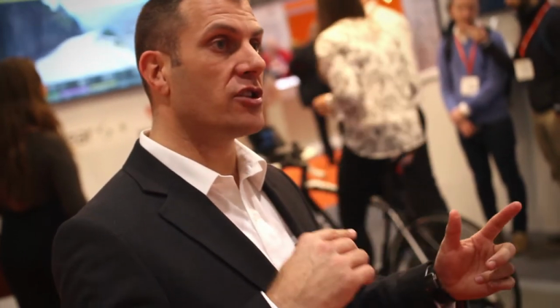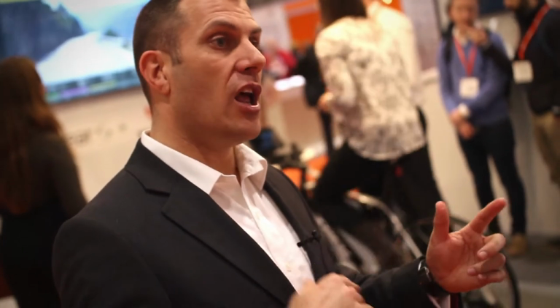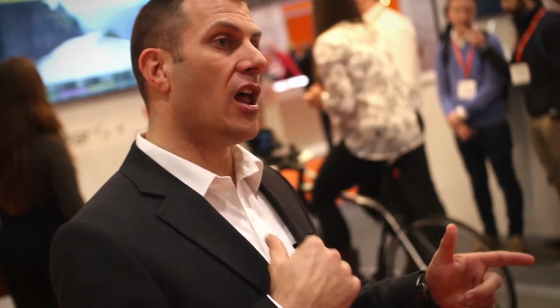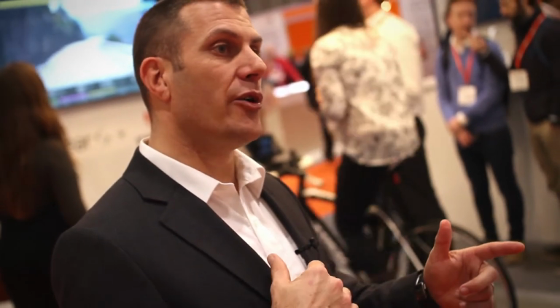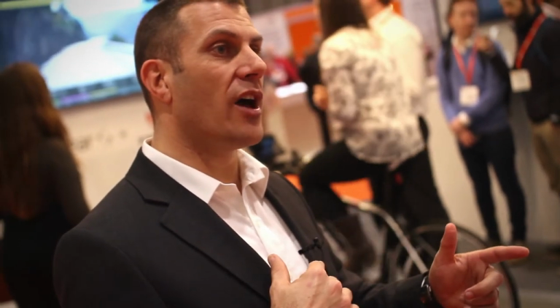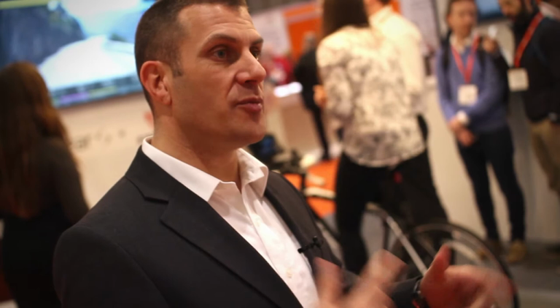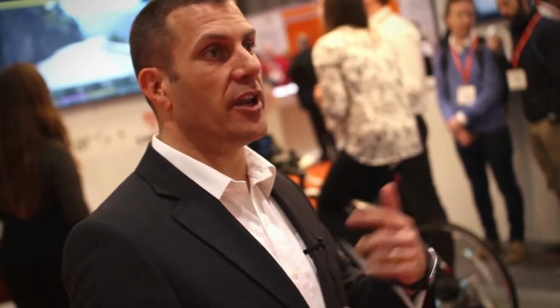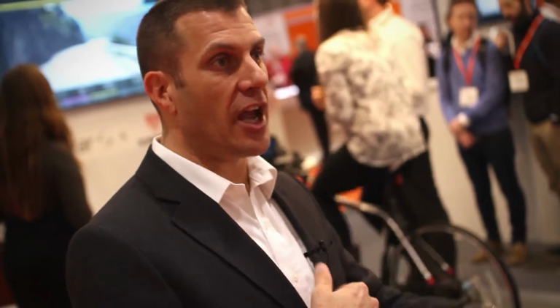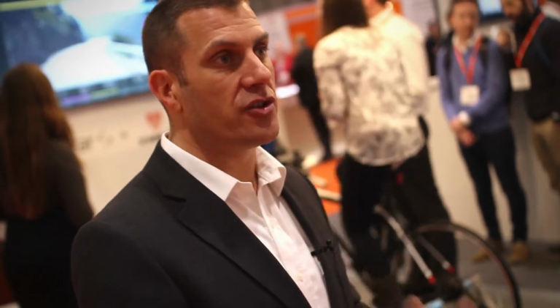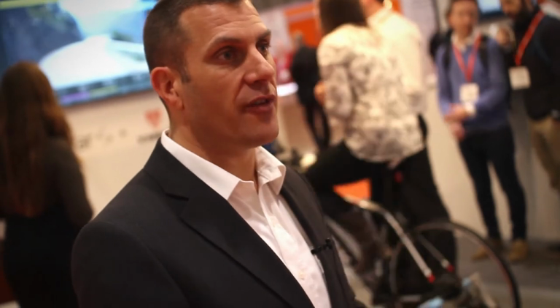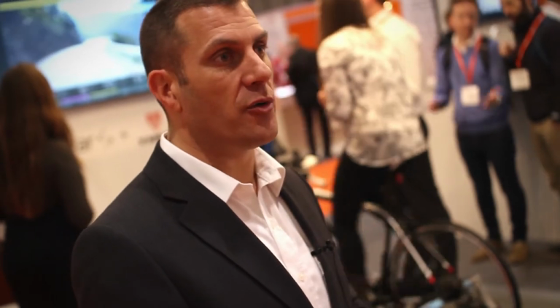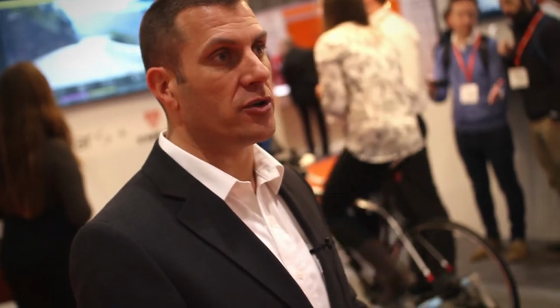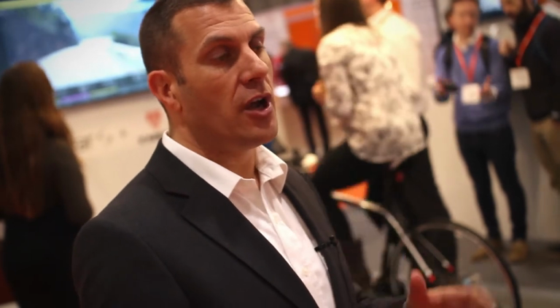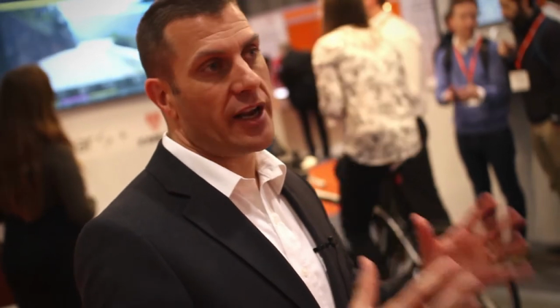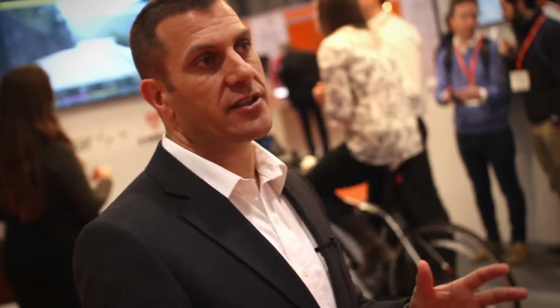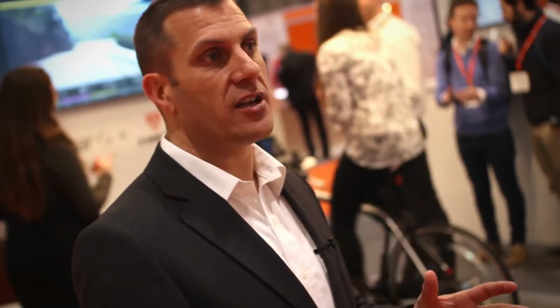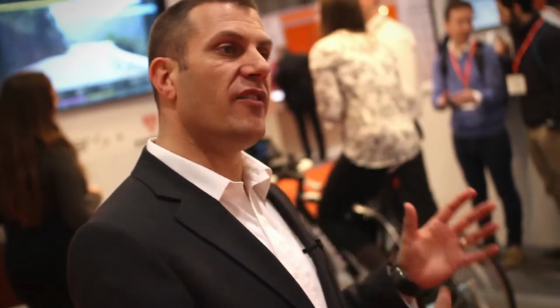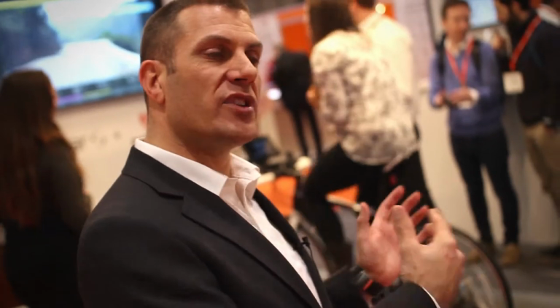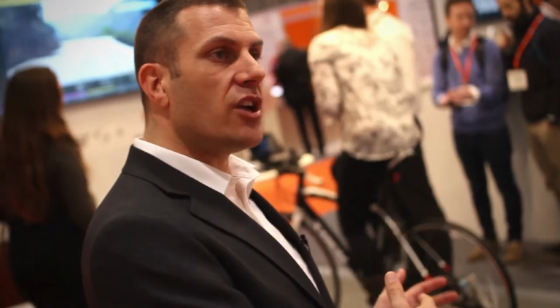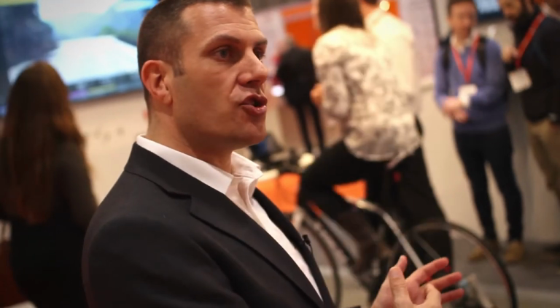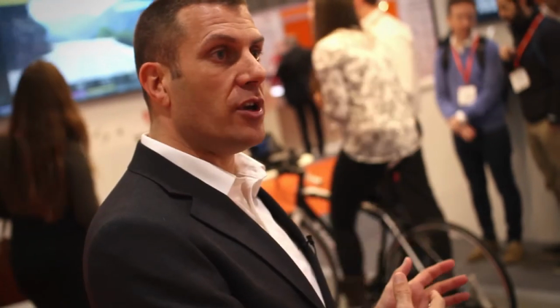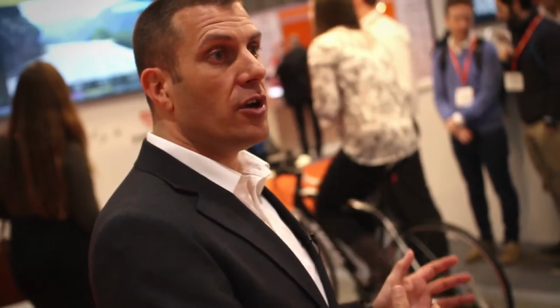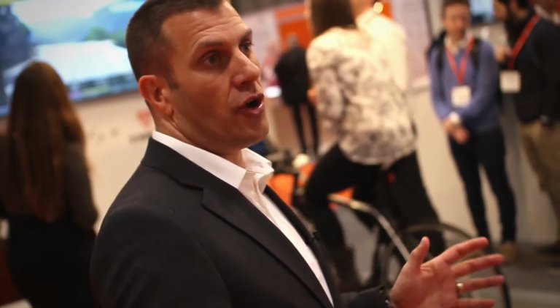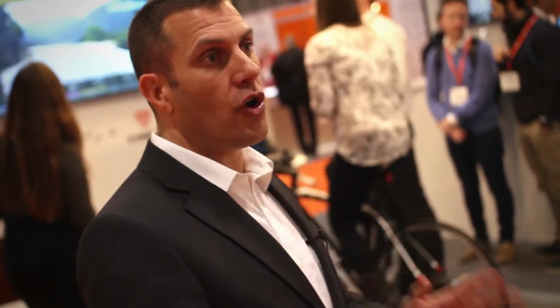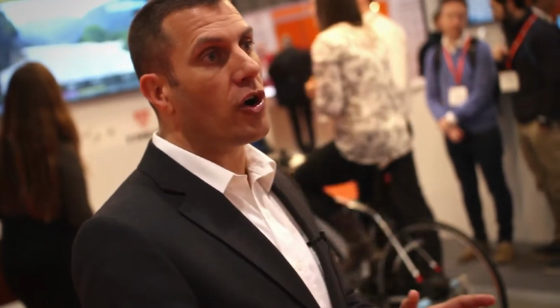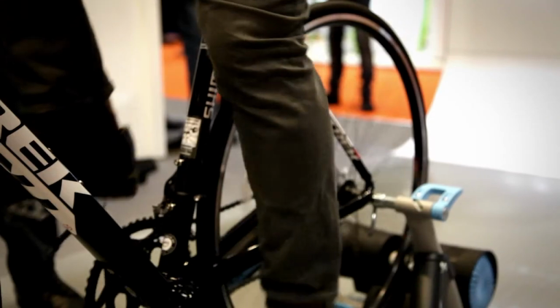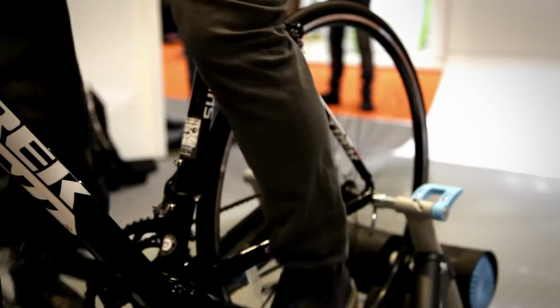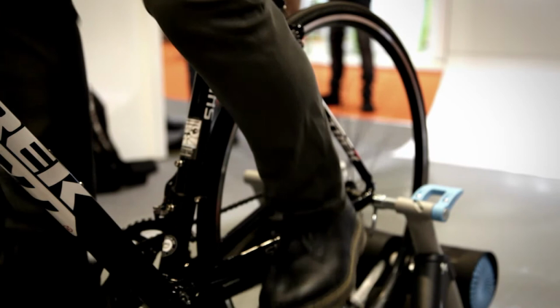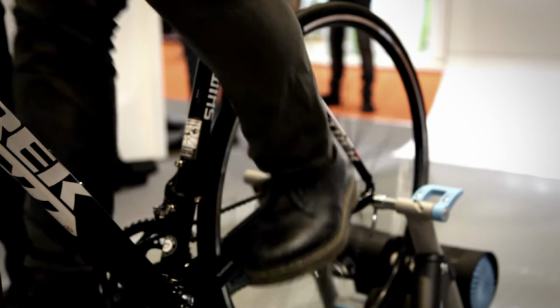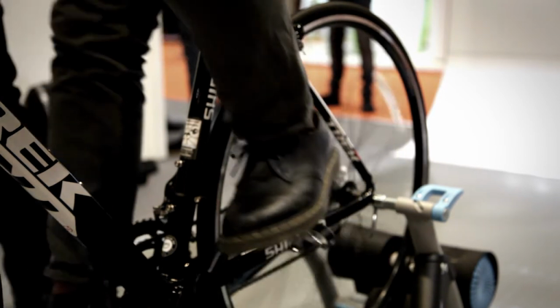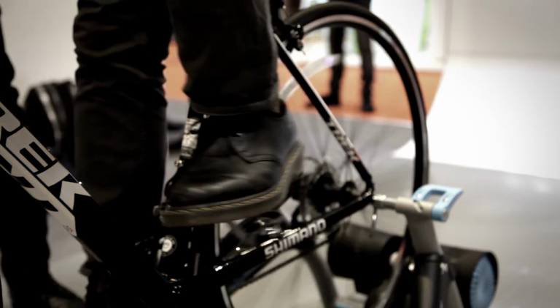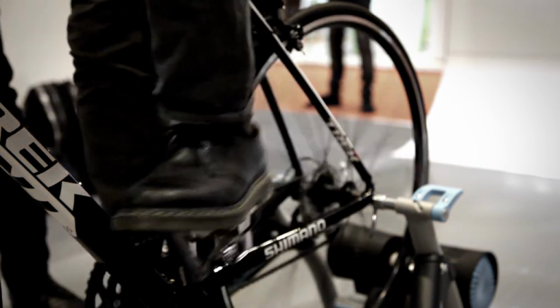Distance traveled and all those things are tracked as well, so it's just allowing your life to be an engaged environment — exercise even when stationary no longer has to go untracked.